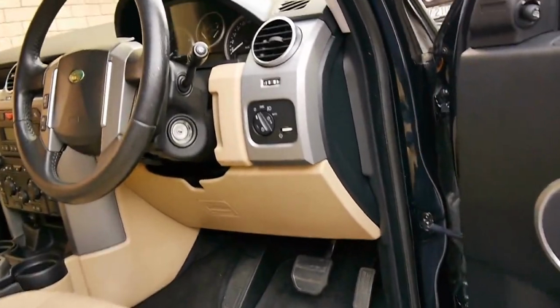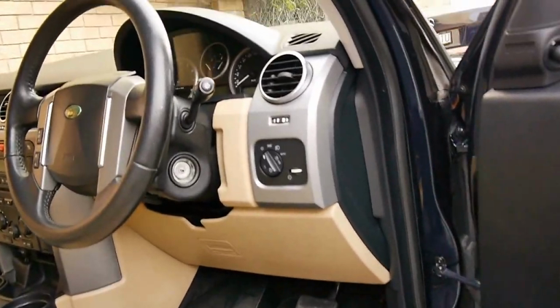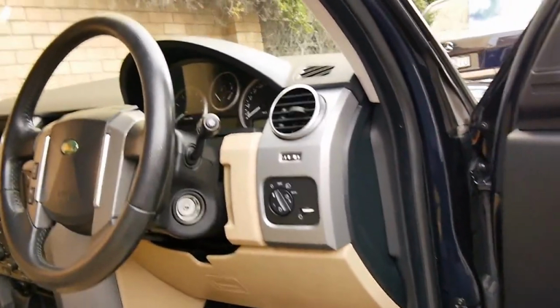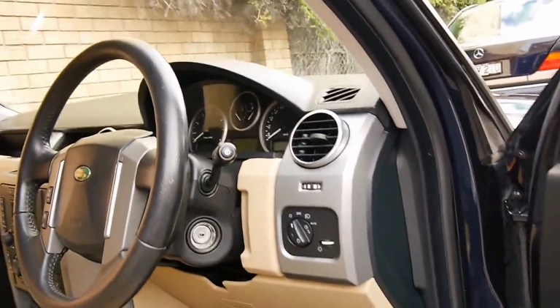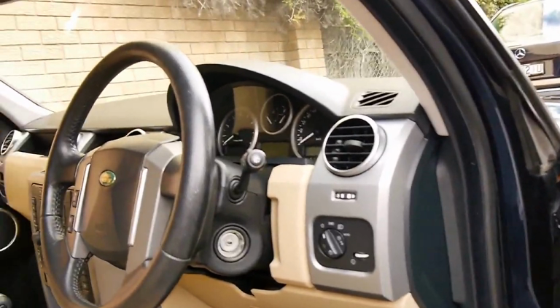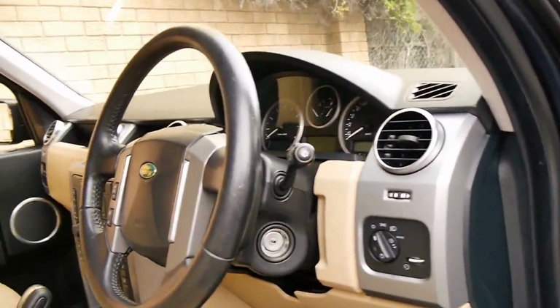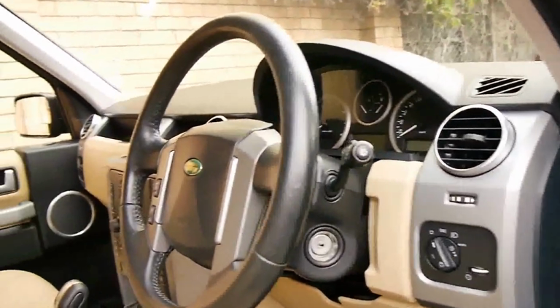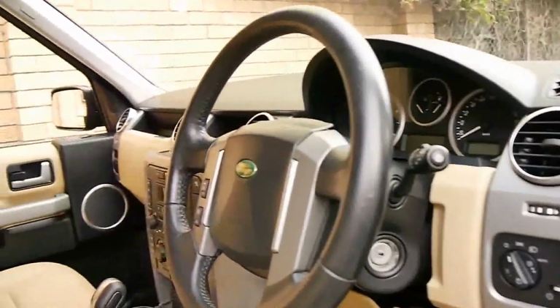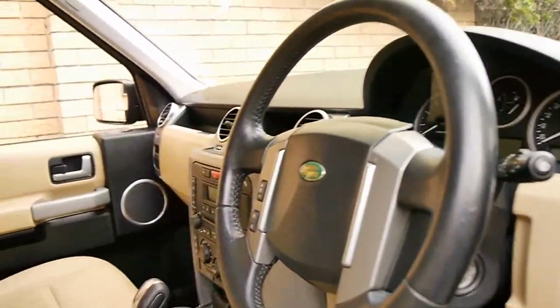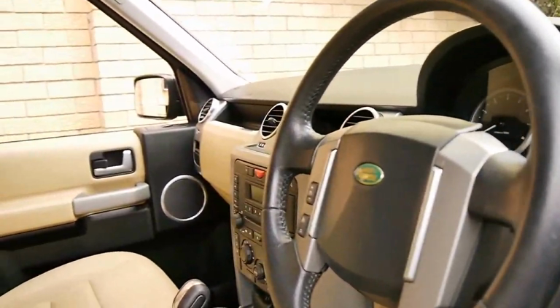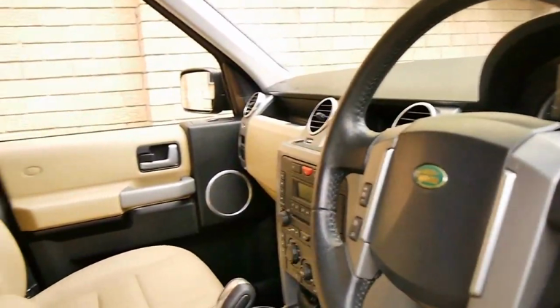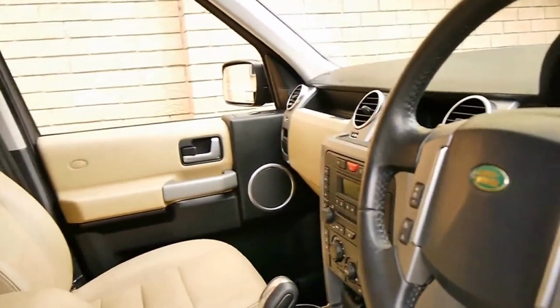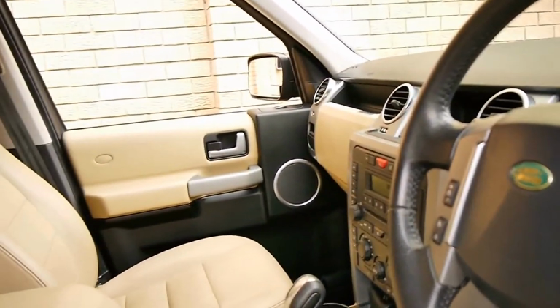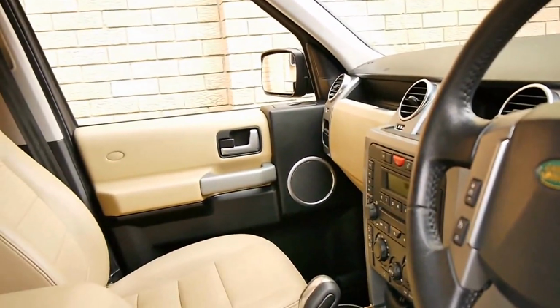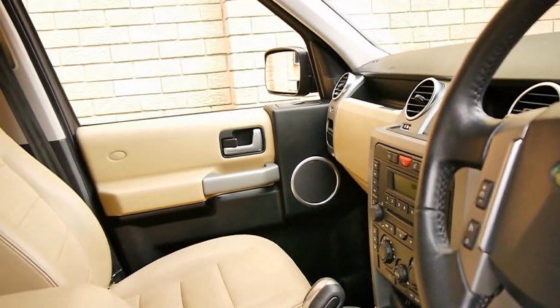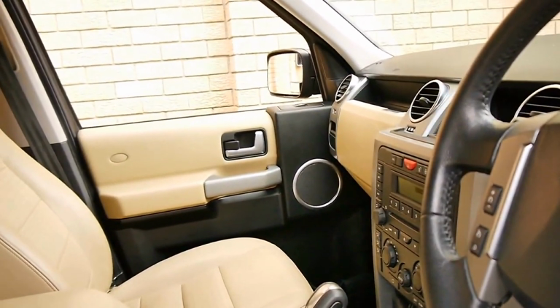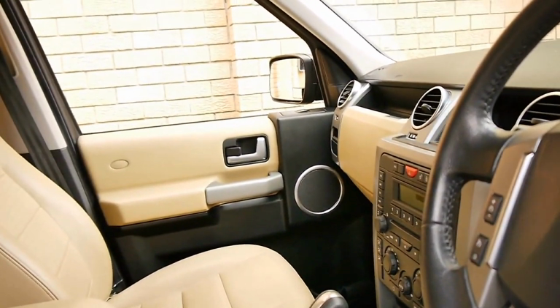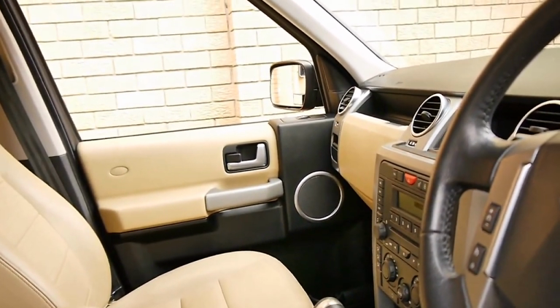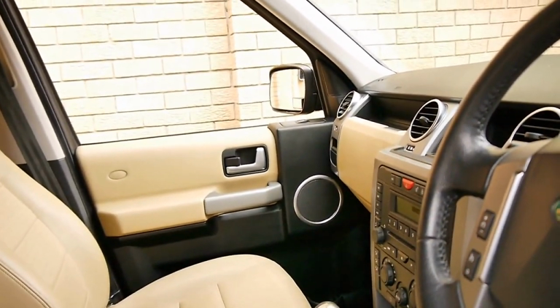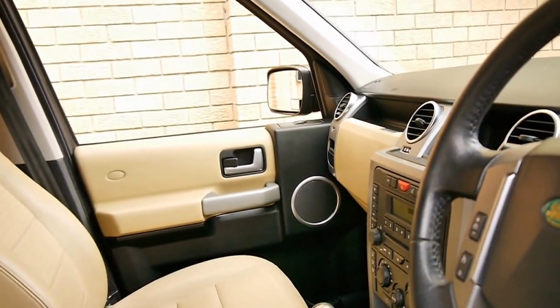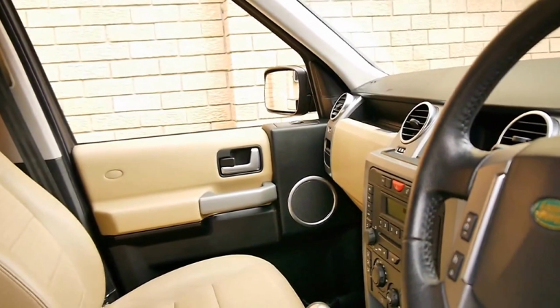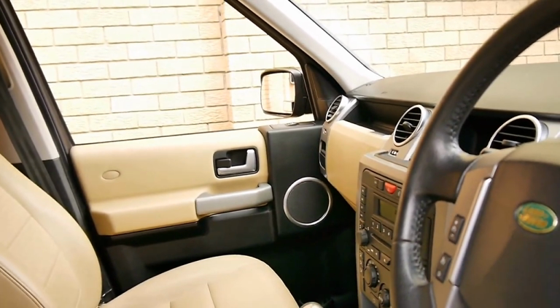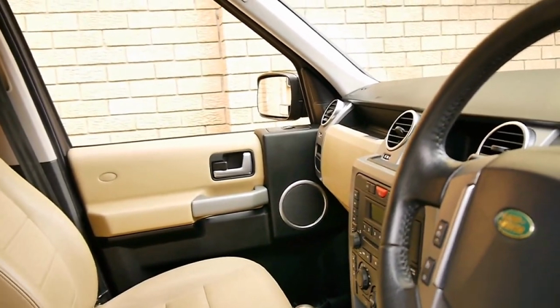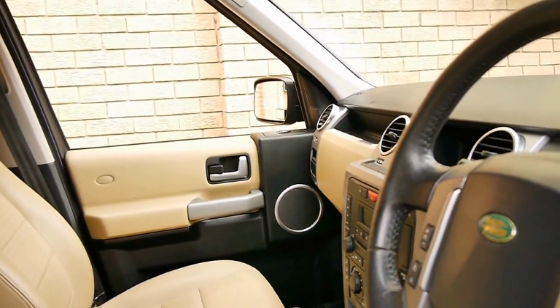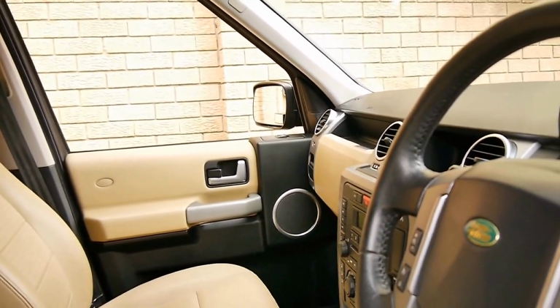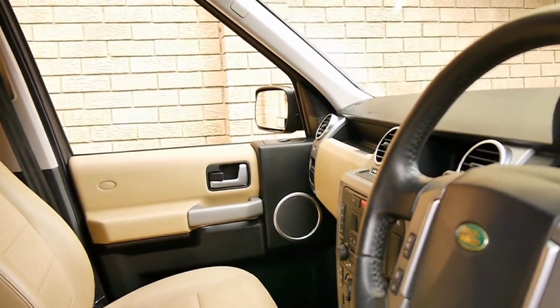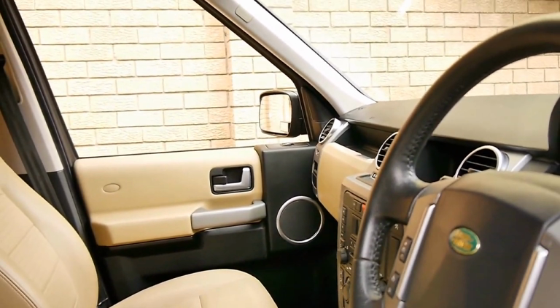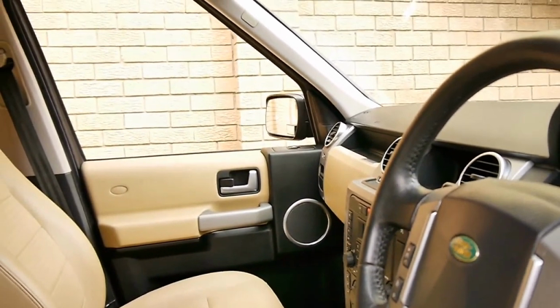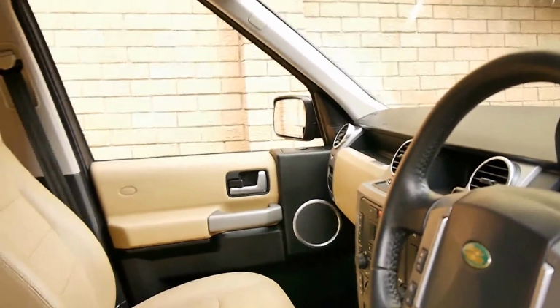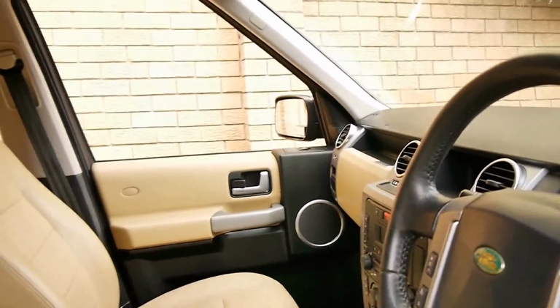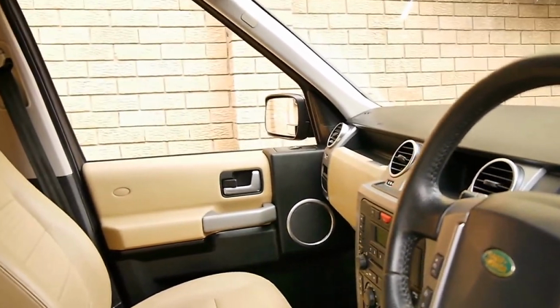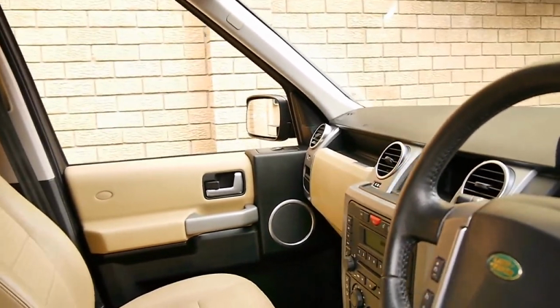The car really is in immaculate condition. I'd actually go so far as to say it's the best Discovery 3 I've ever seen.